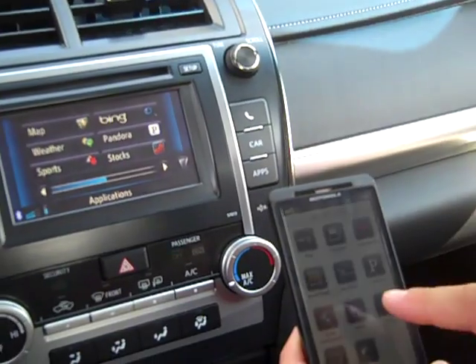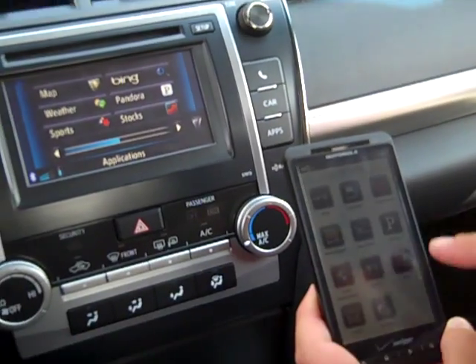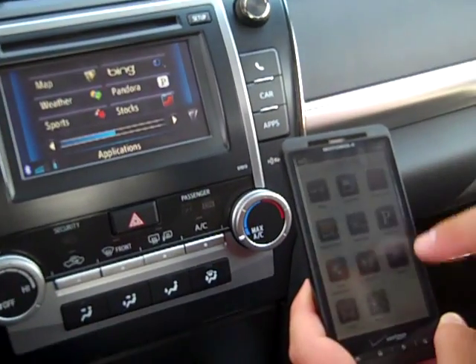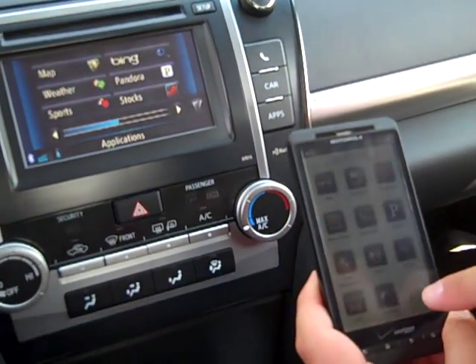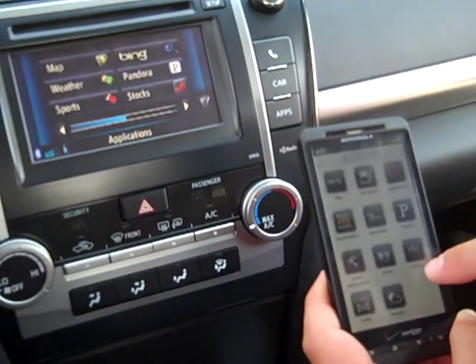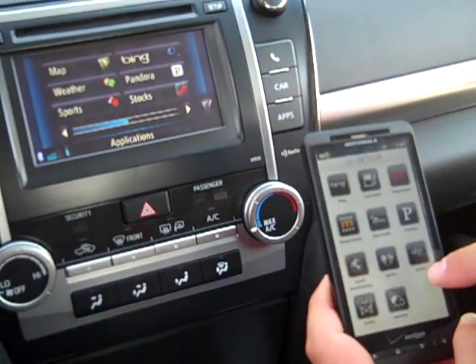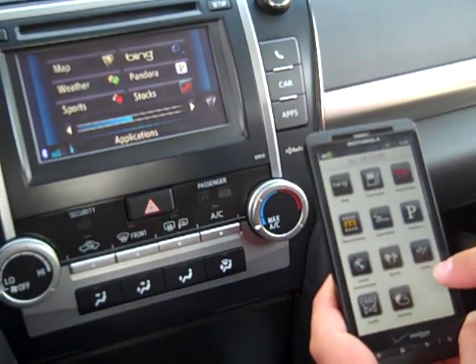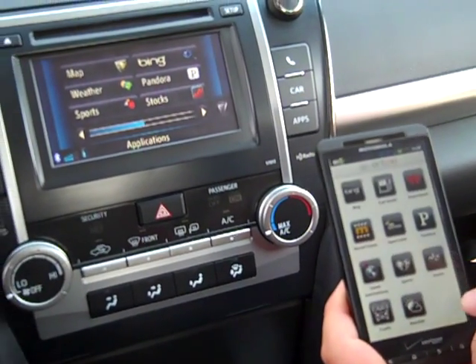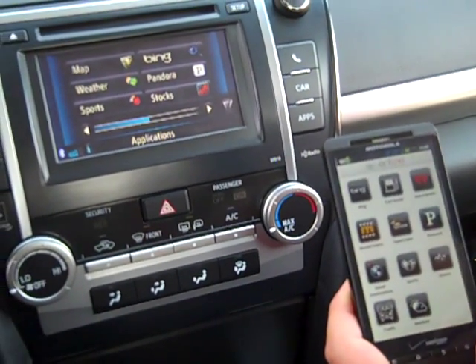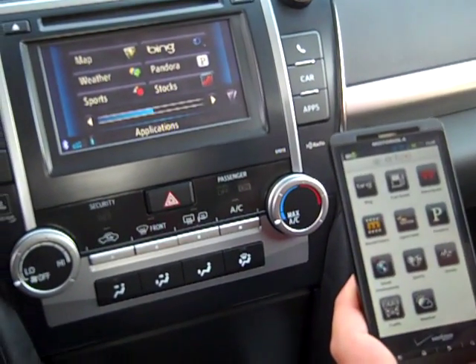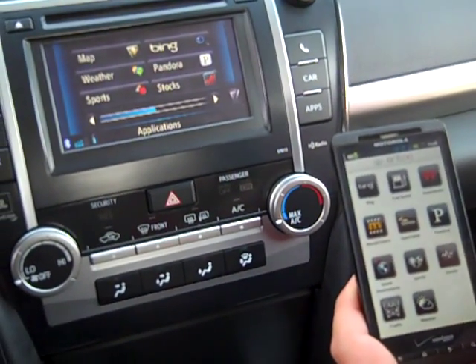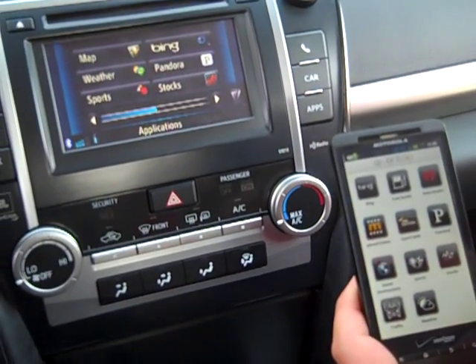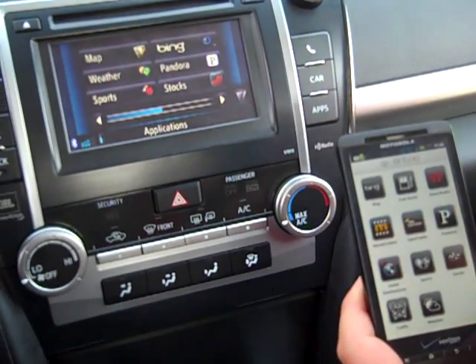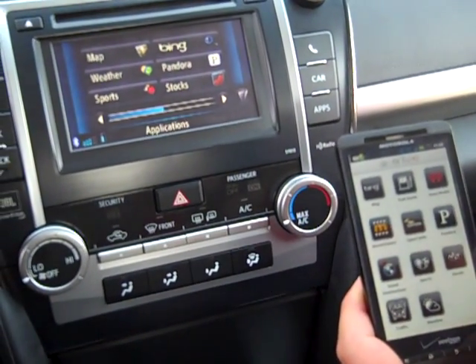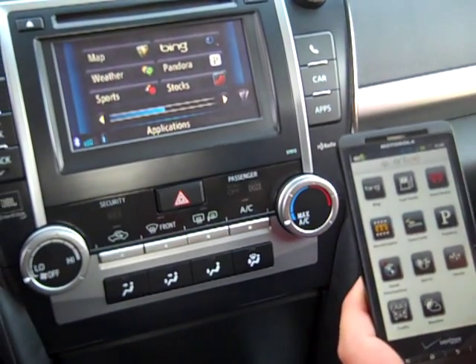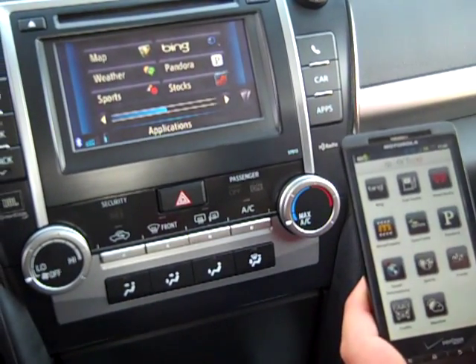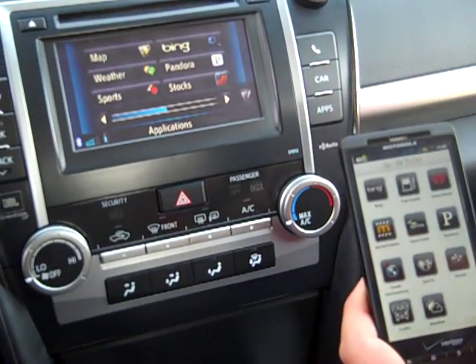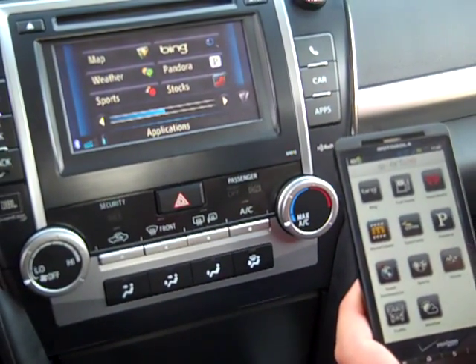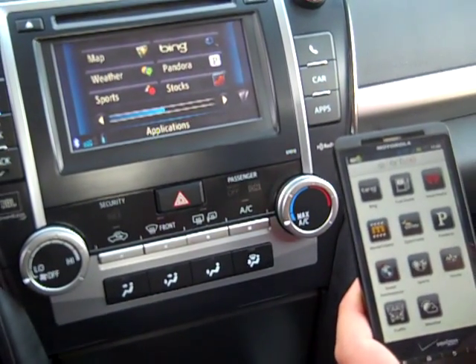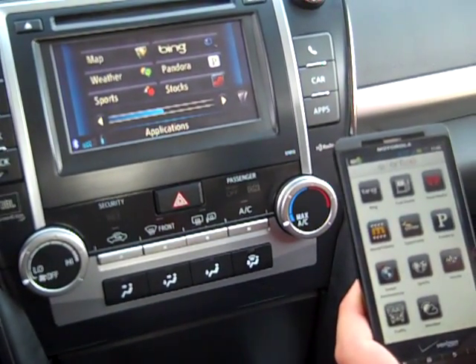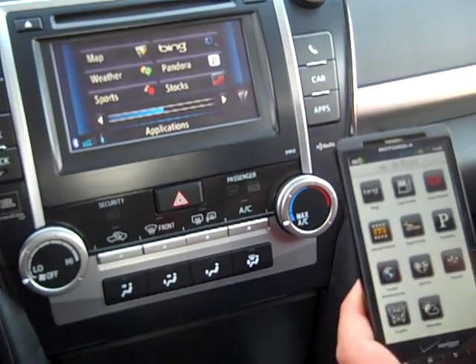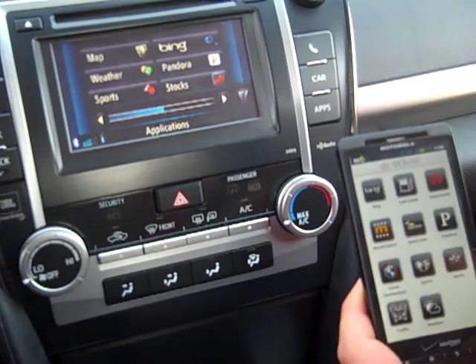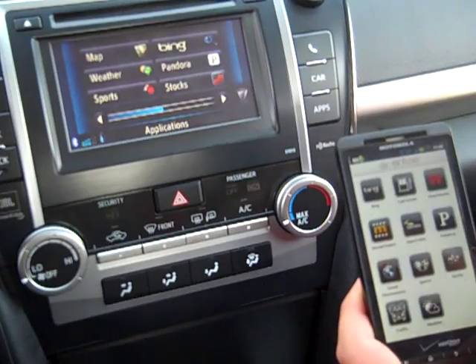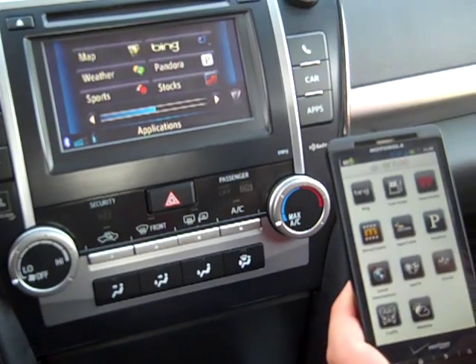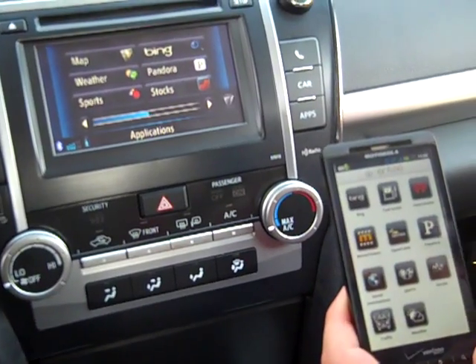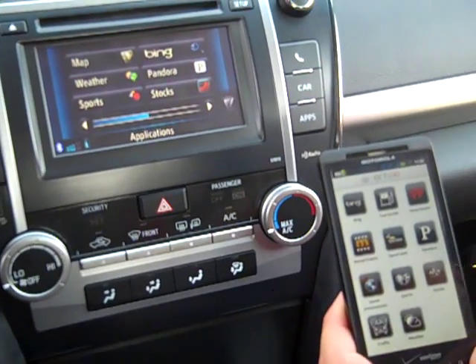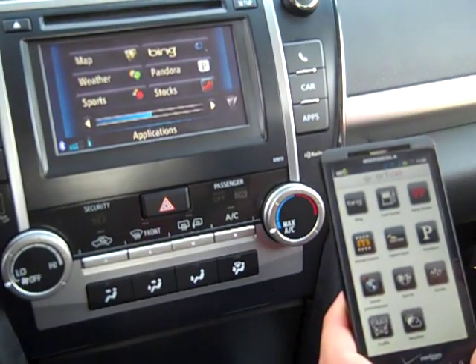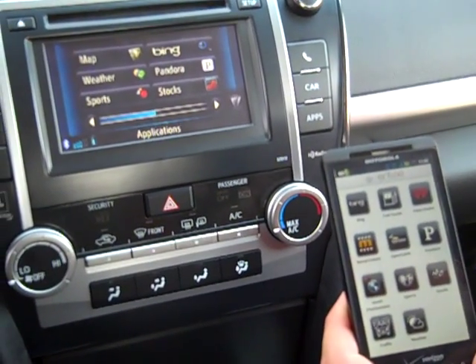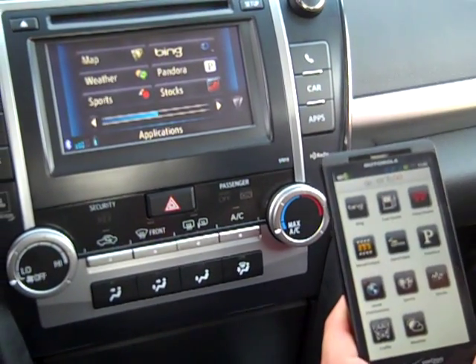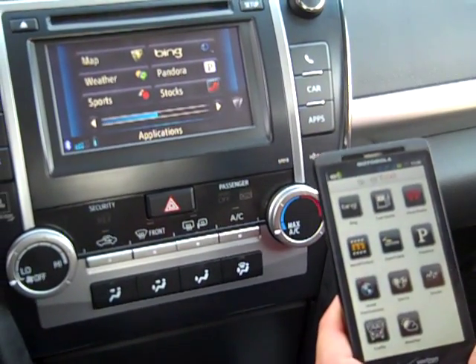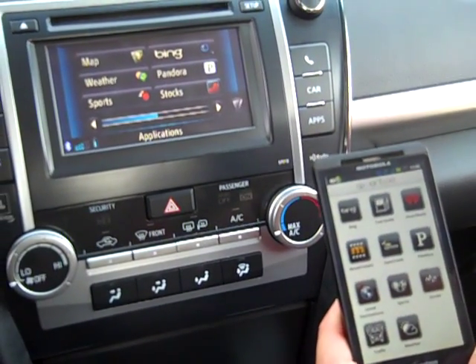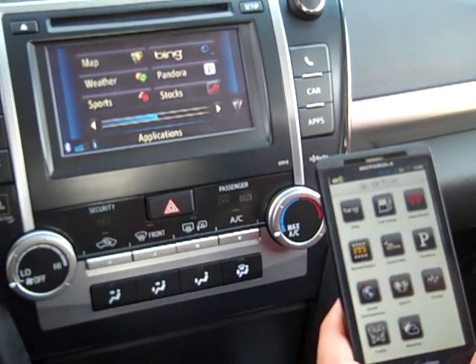I have movie tickets, Open Table, Pandora, sports stocks, traffic and weather, iHeart Radio, Fuel Guide, and of course Bing.